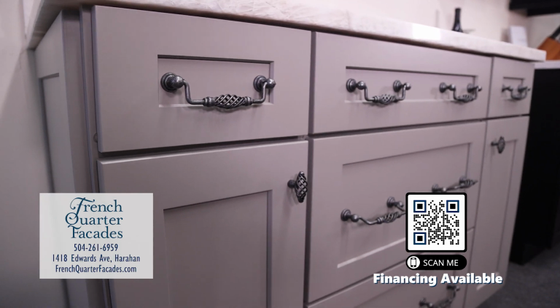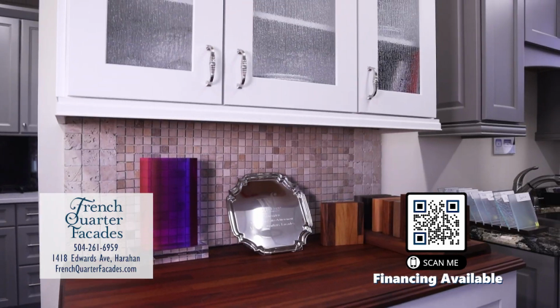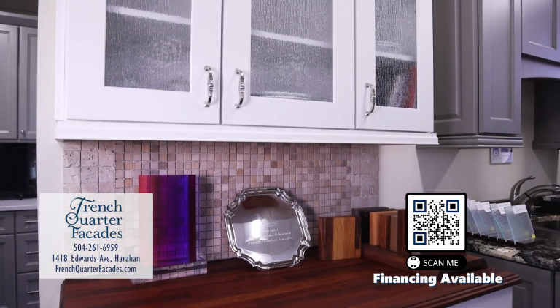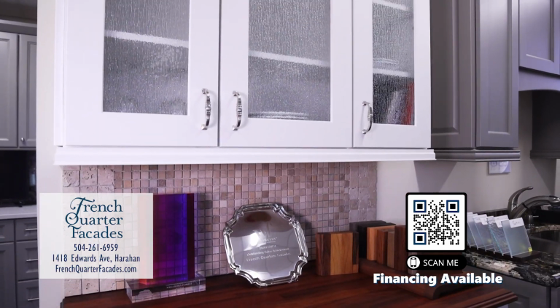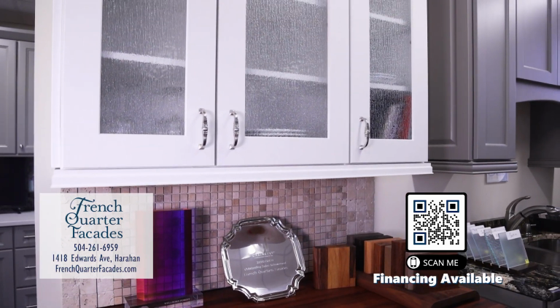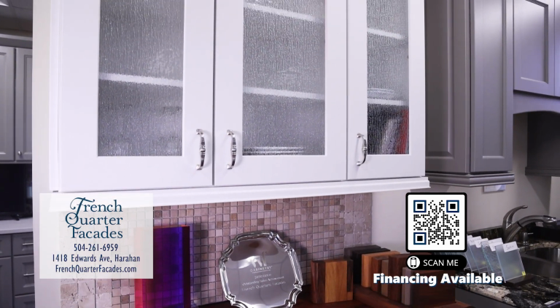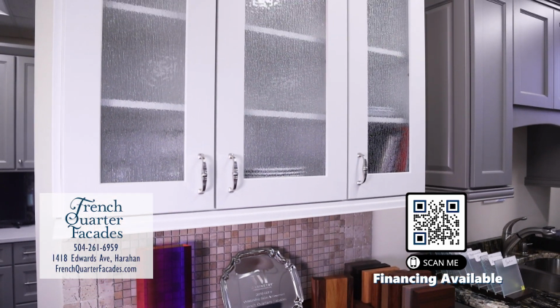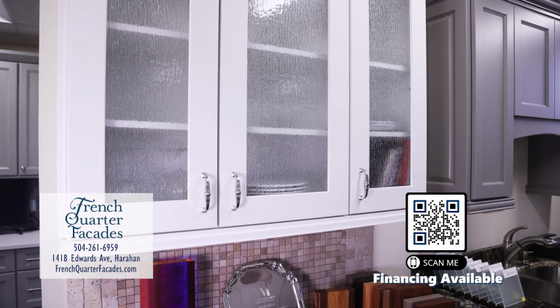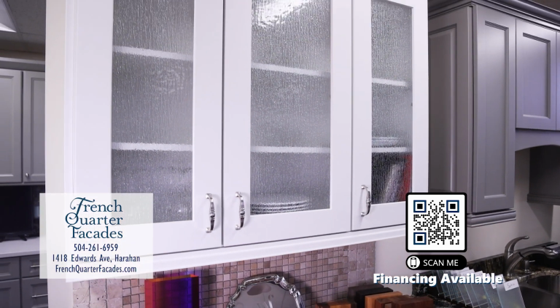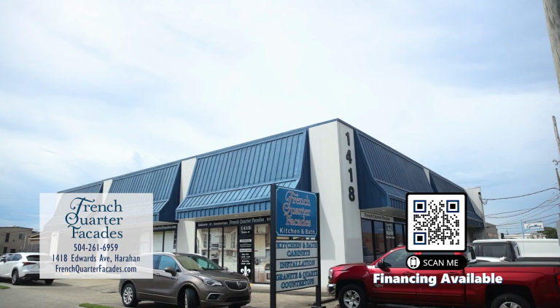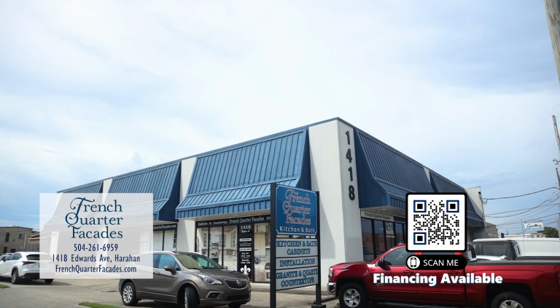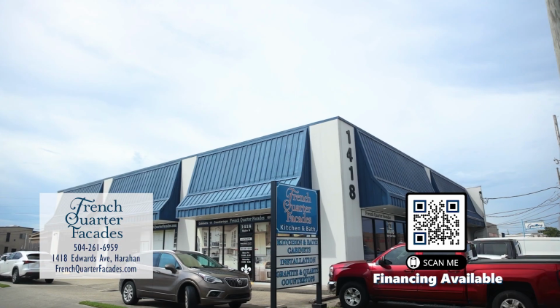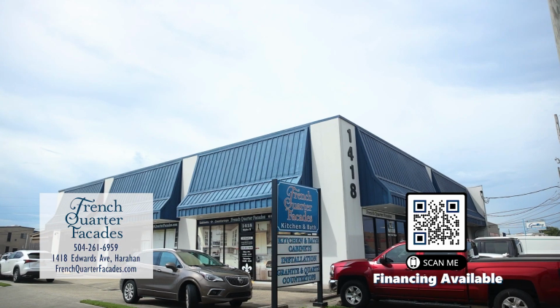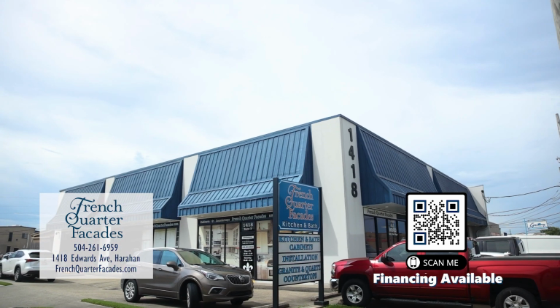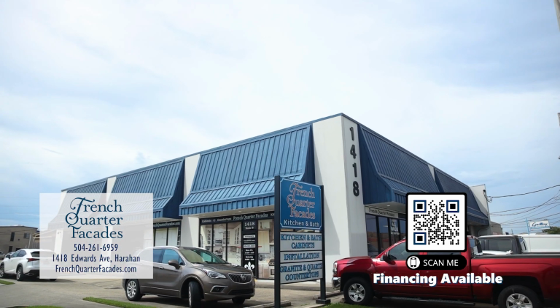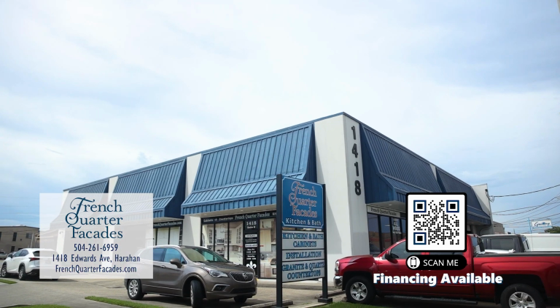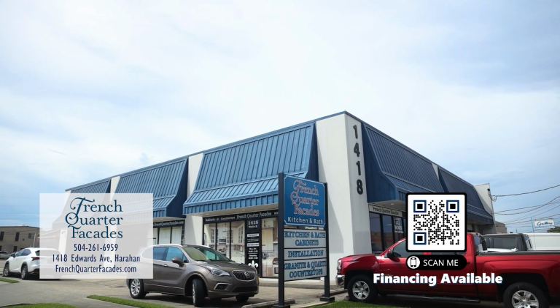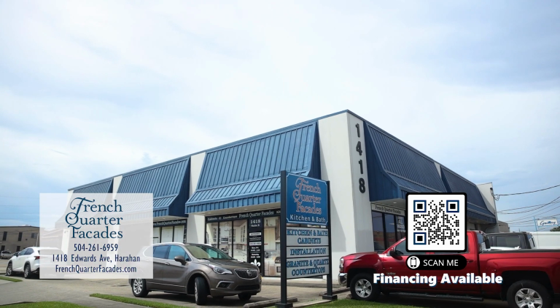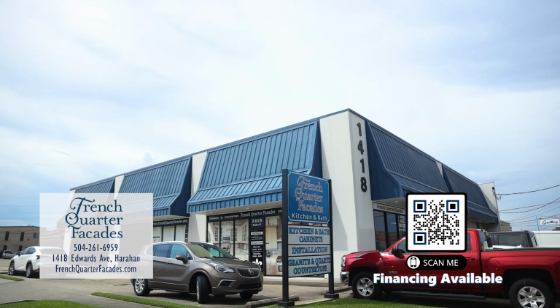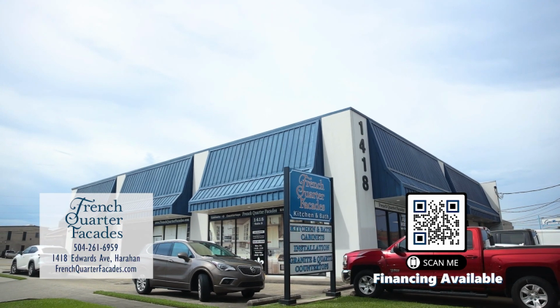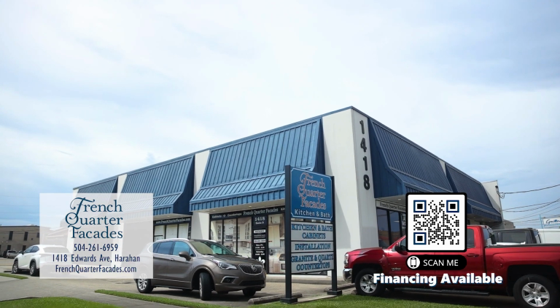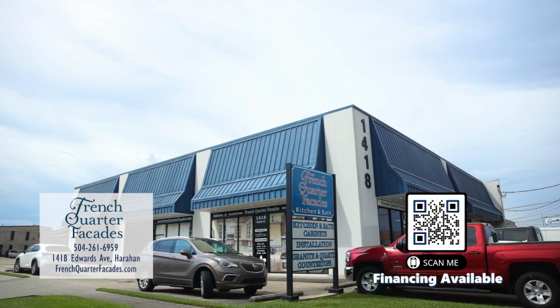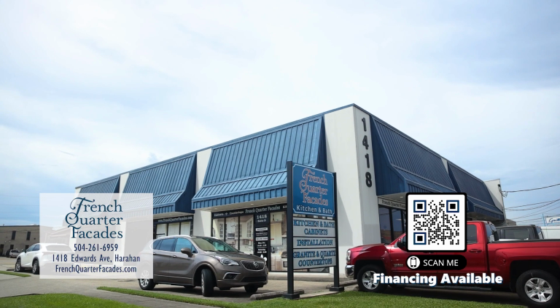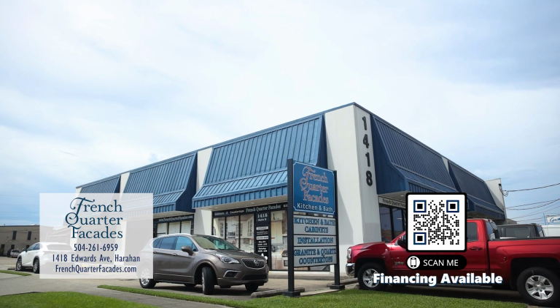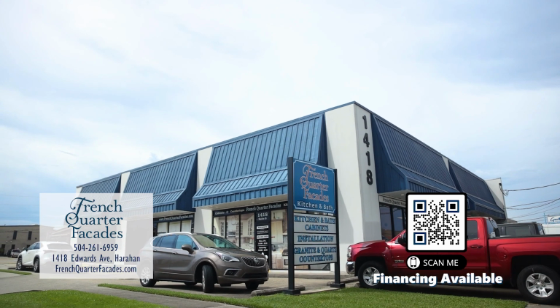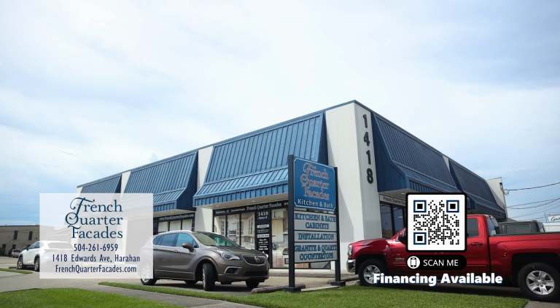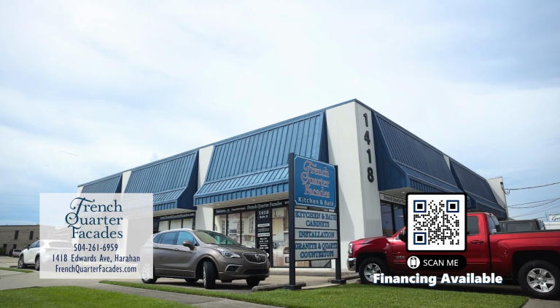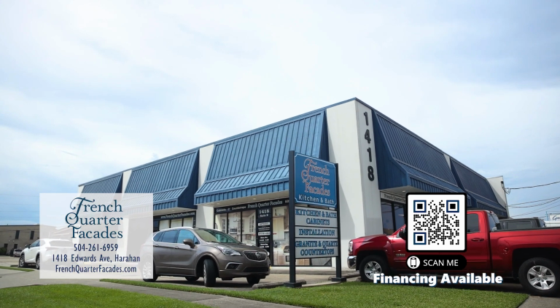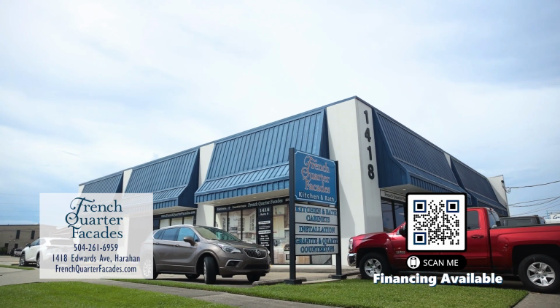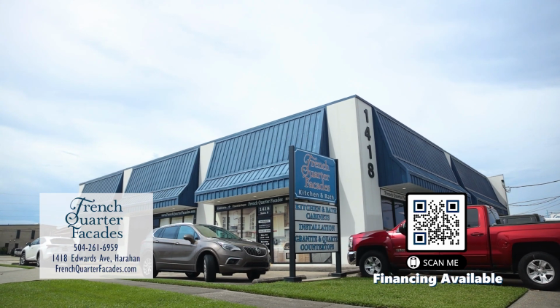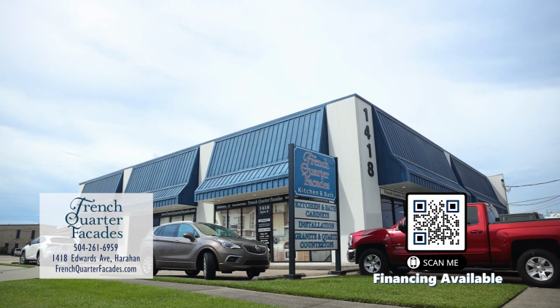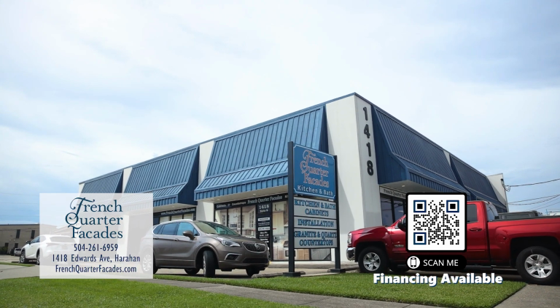Come in for a visit. French Quarter Facades, 1418 Edwards Avenue in Harahan.